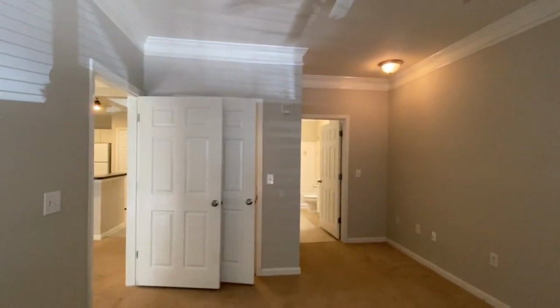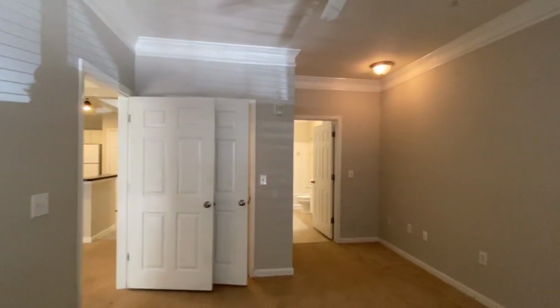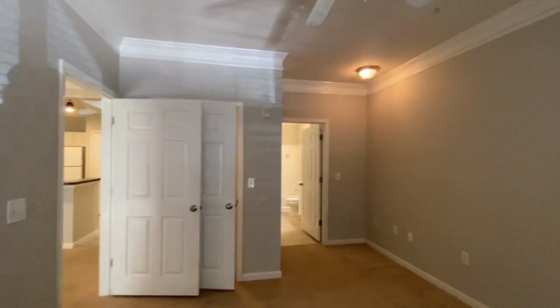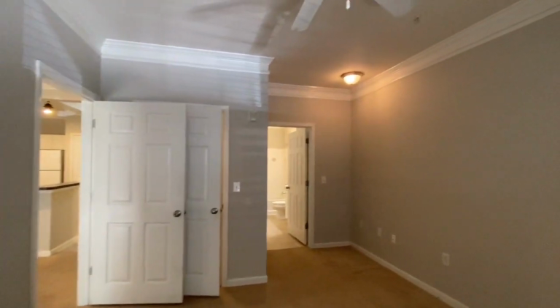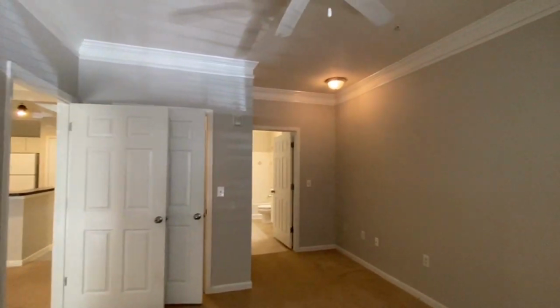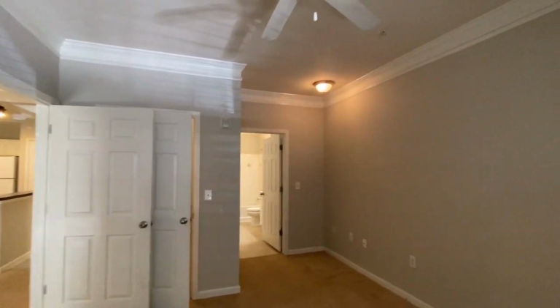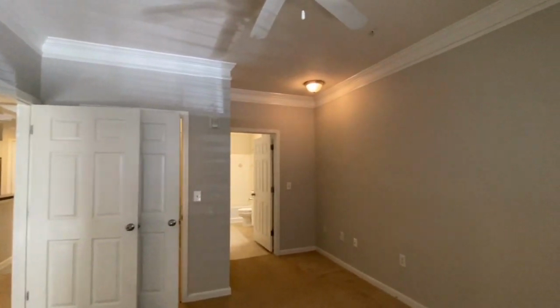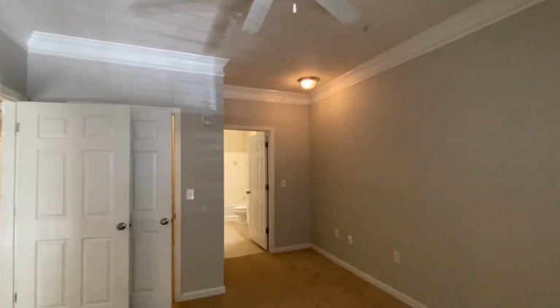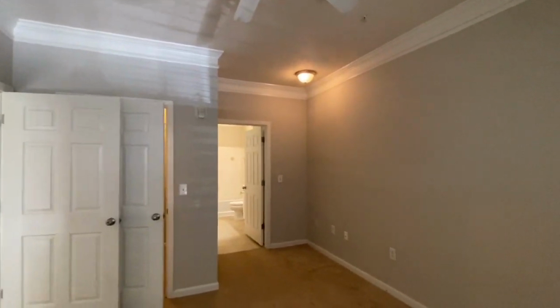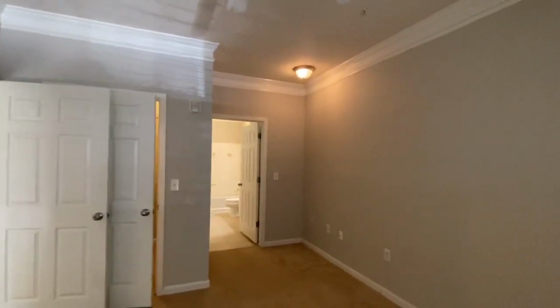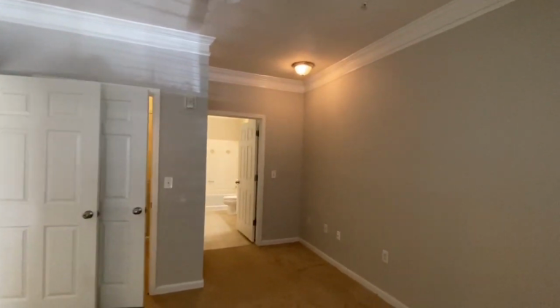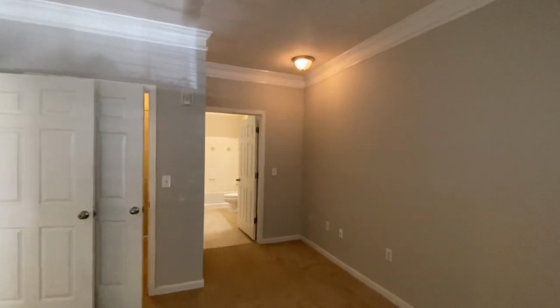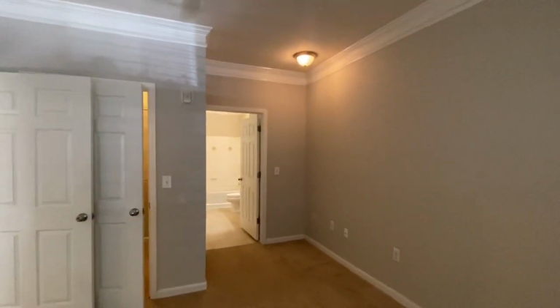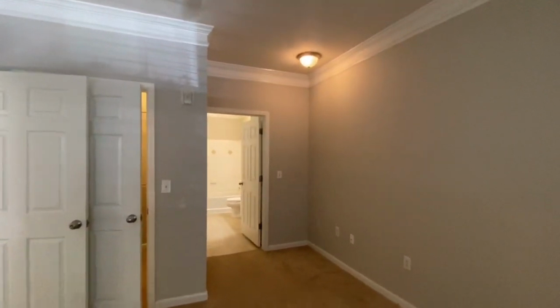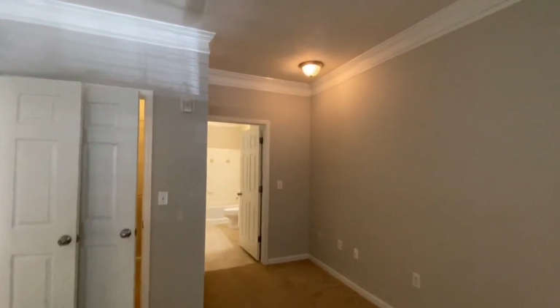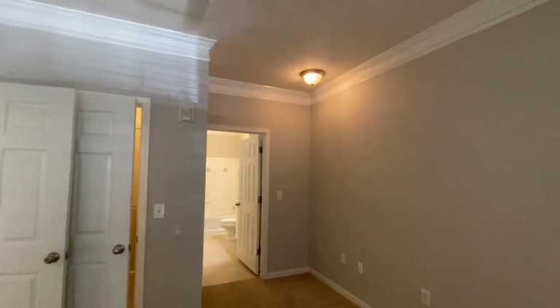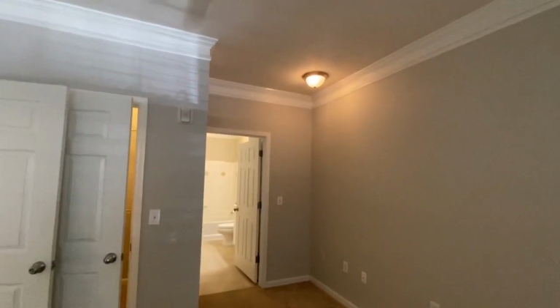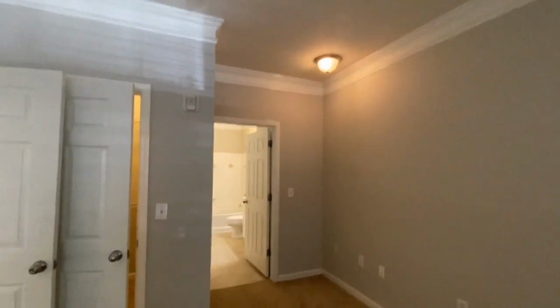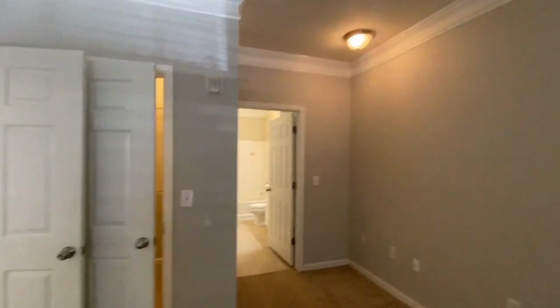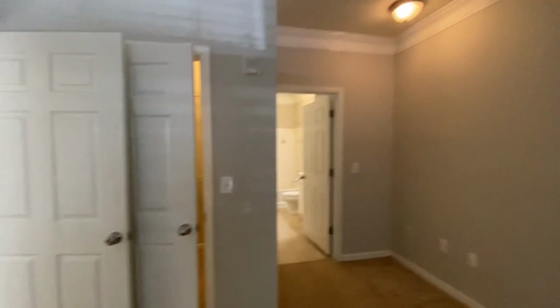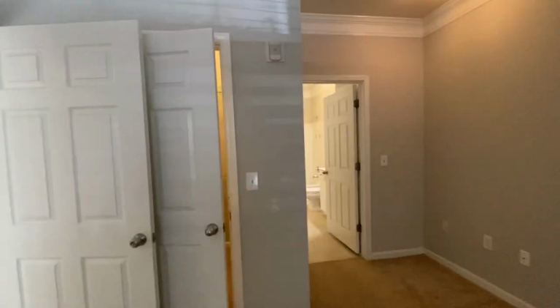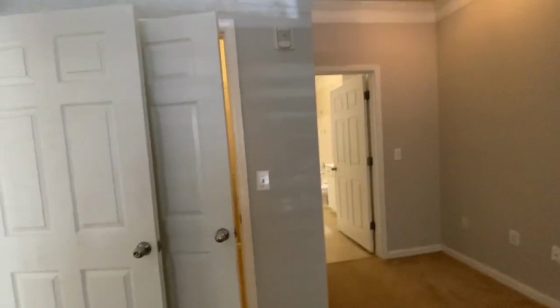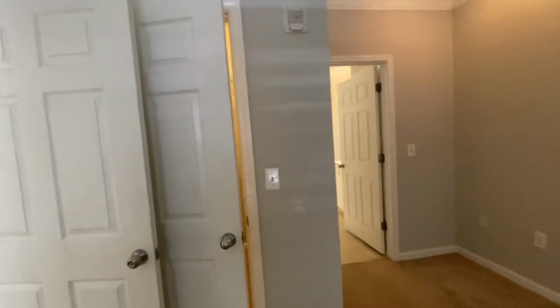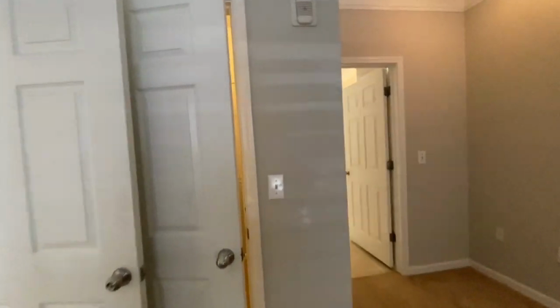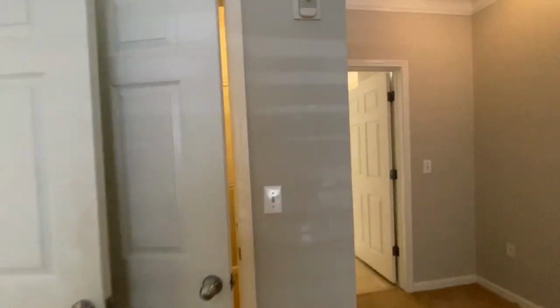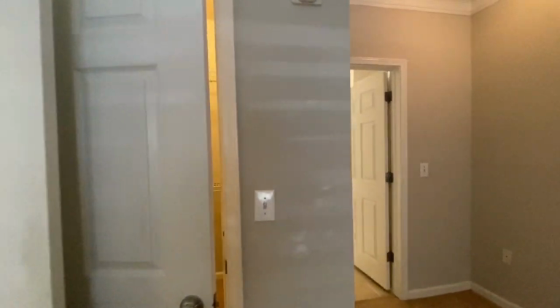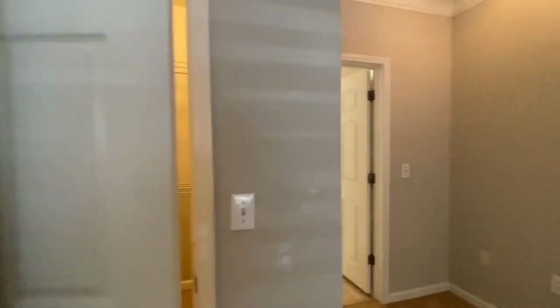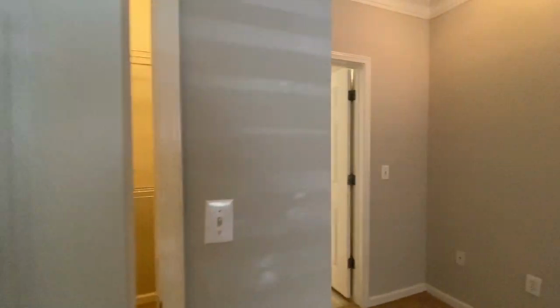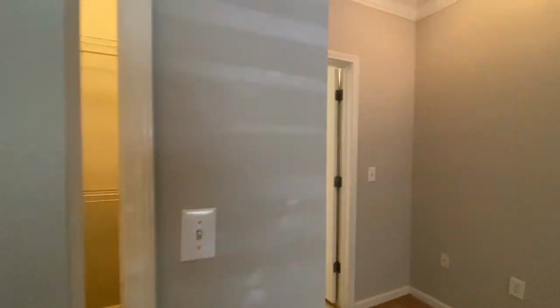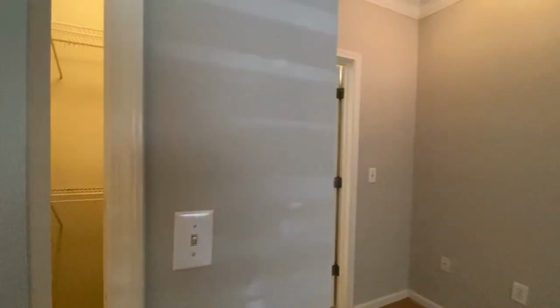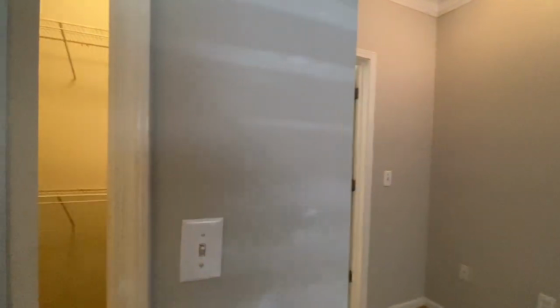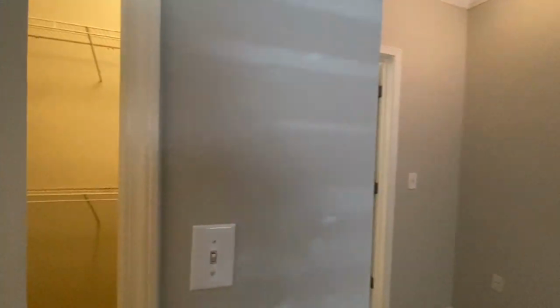Nice, large room — features a nice alcove and a walk-in closet.